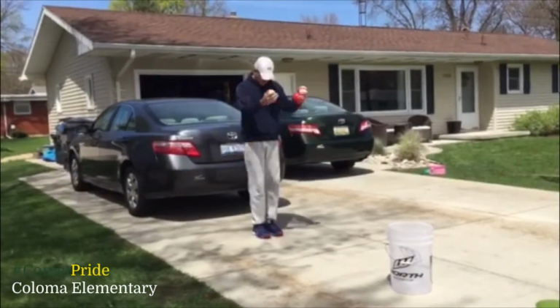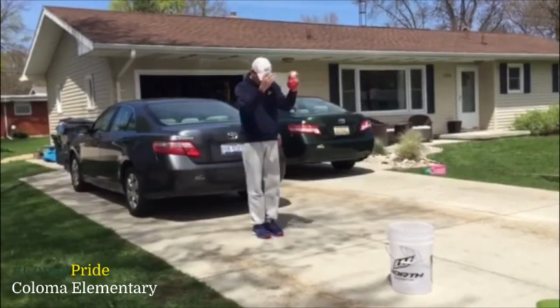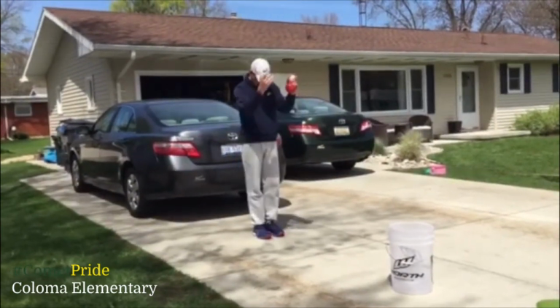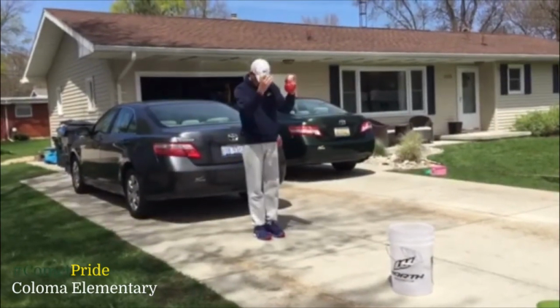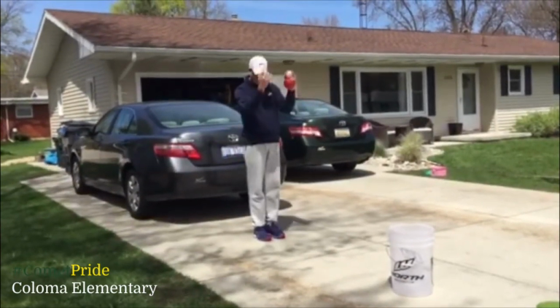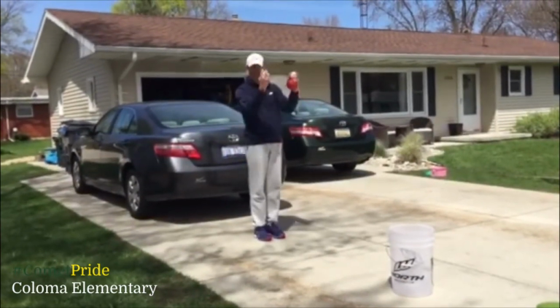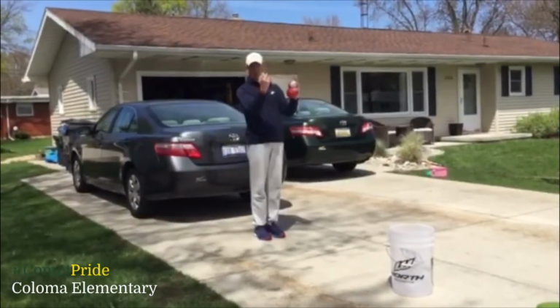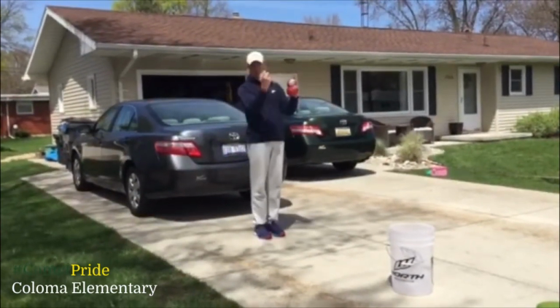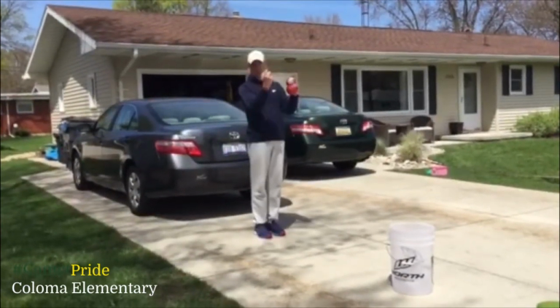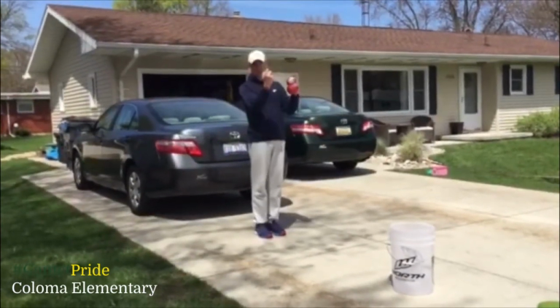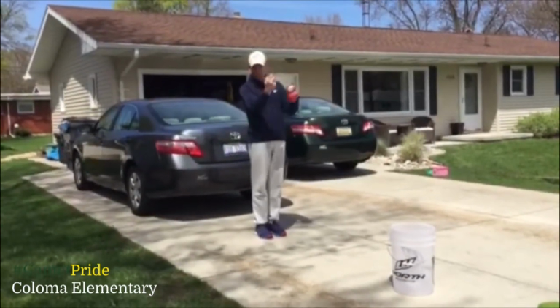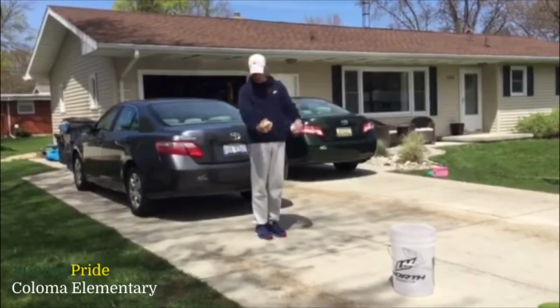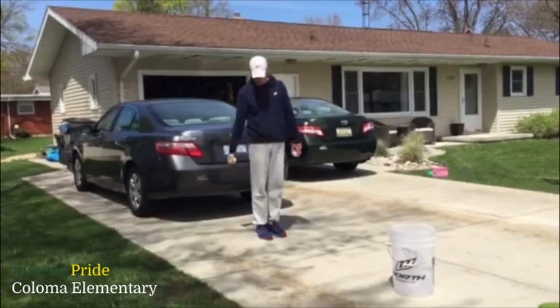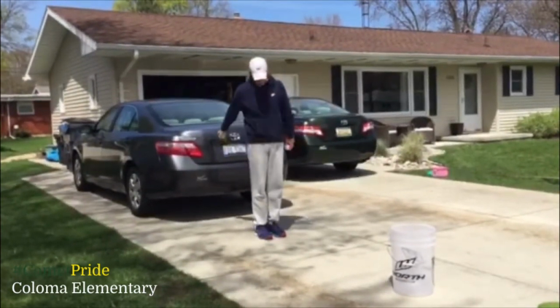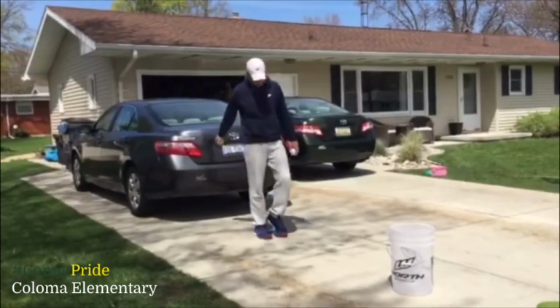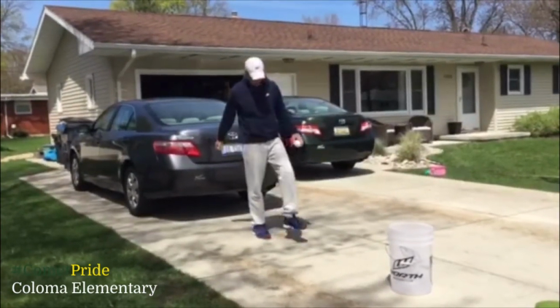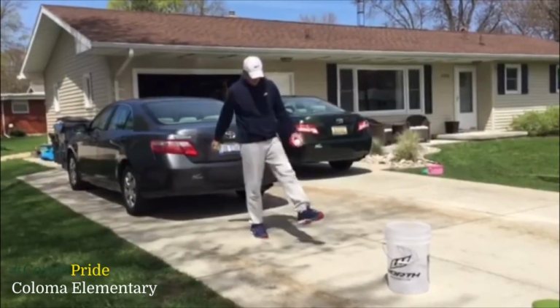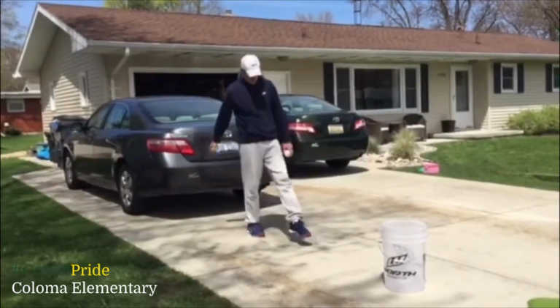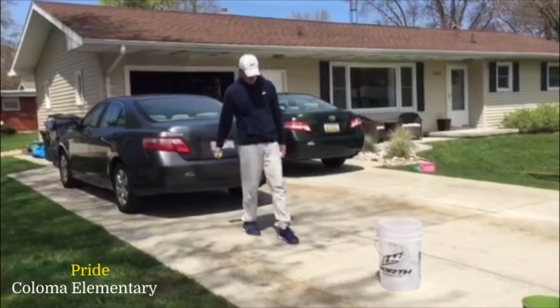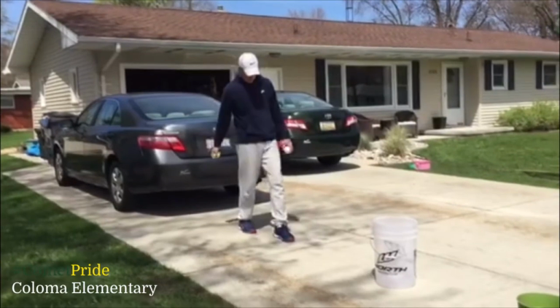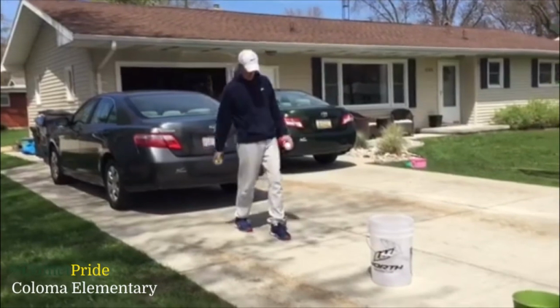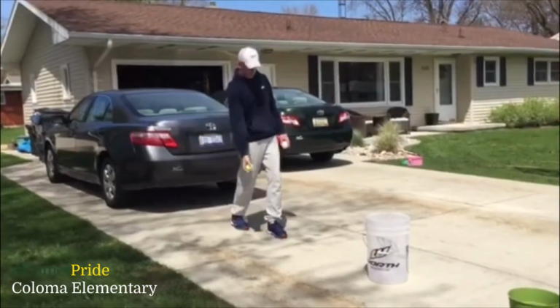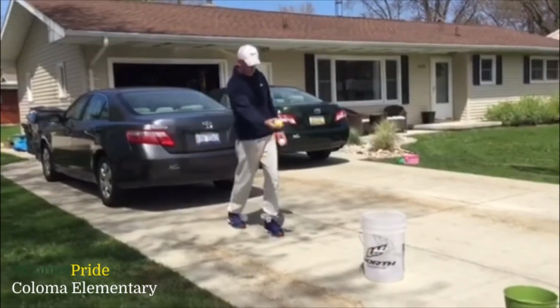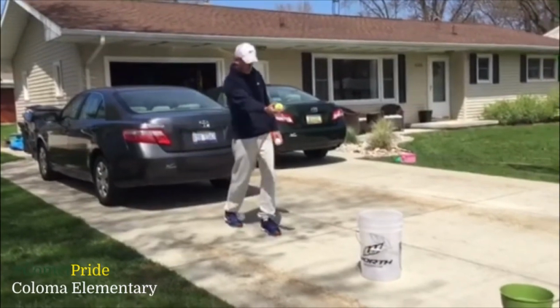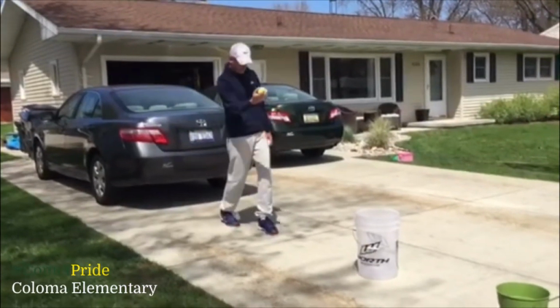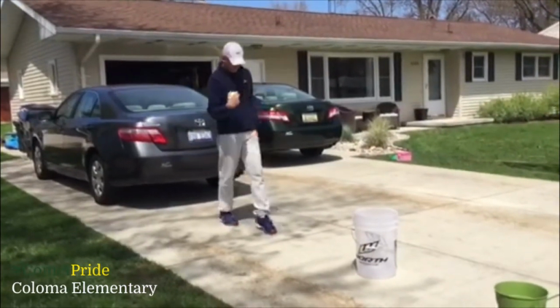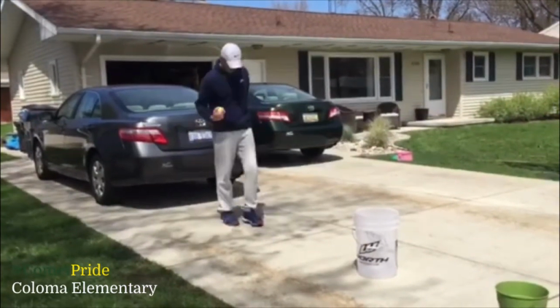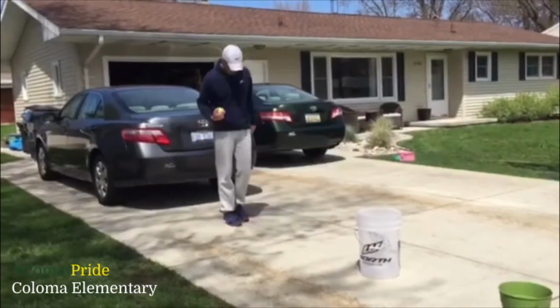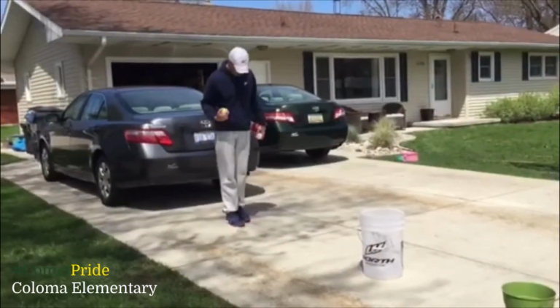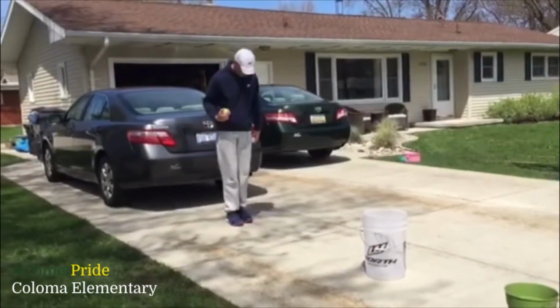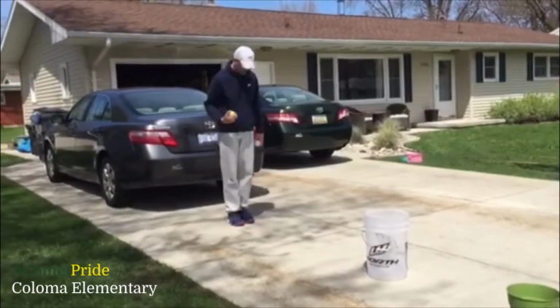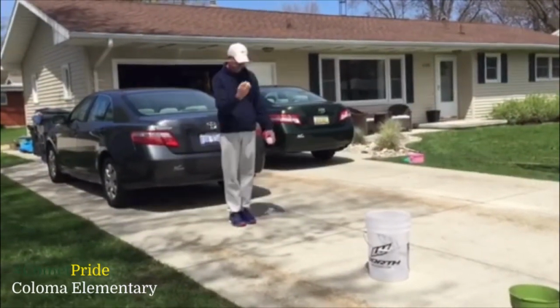Alright, so here are the steps: swing, step, toss. Alright, here we go.